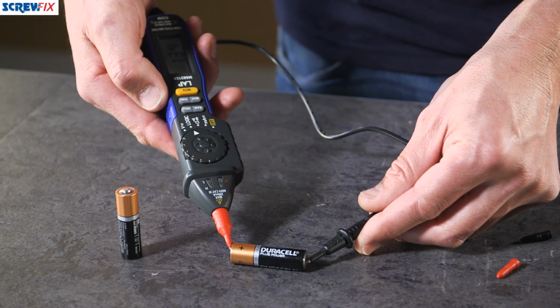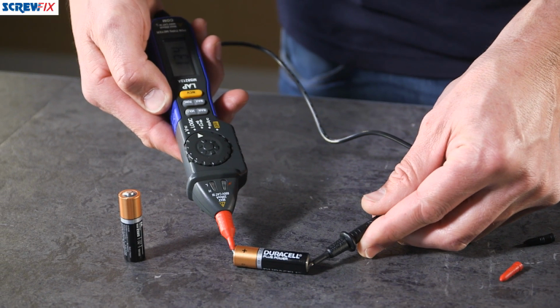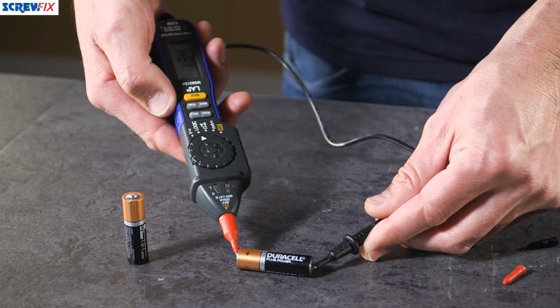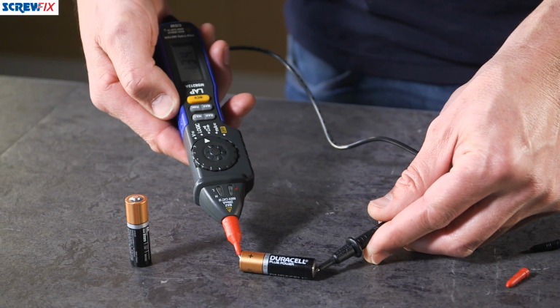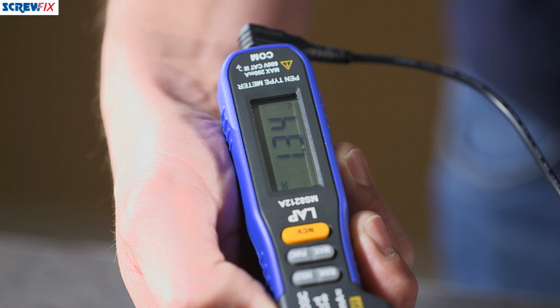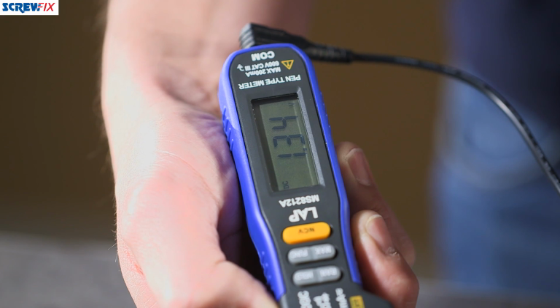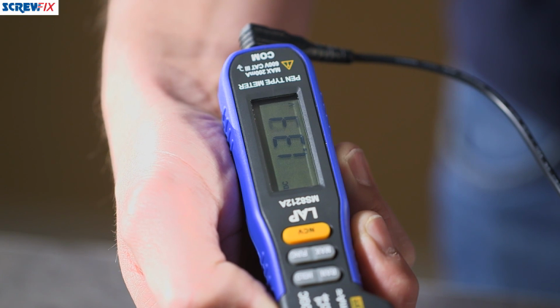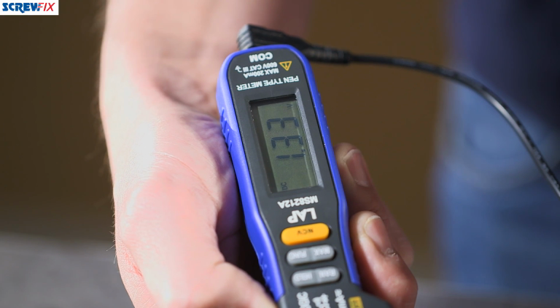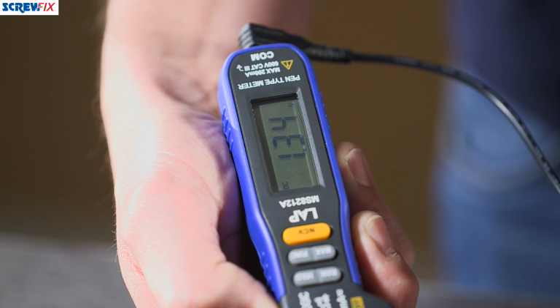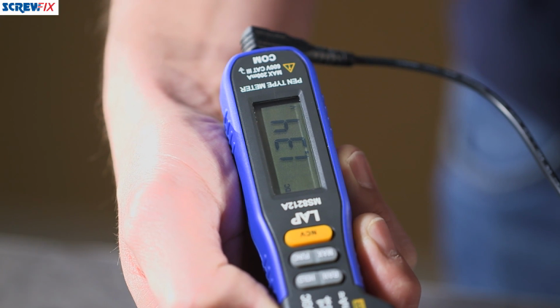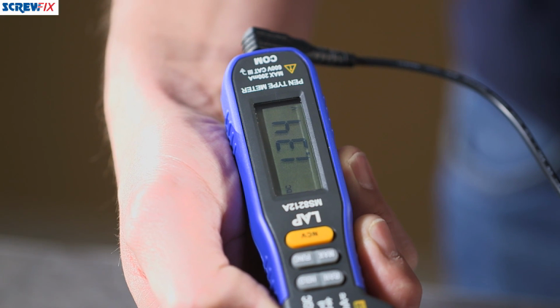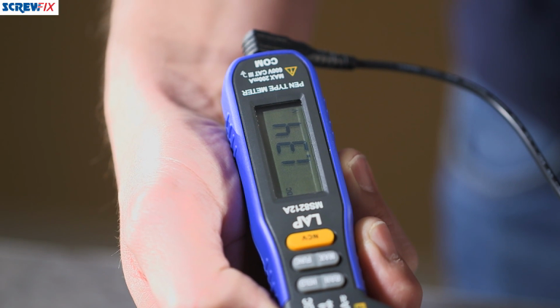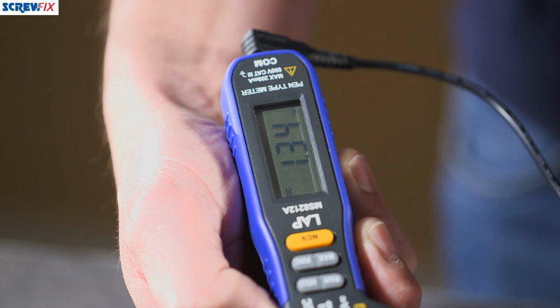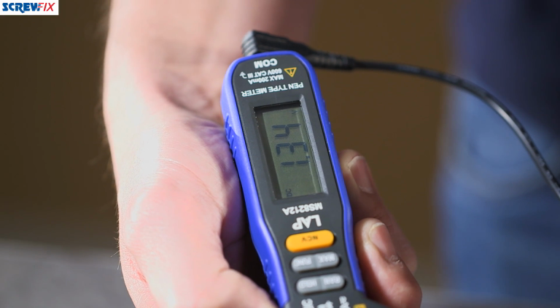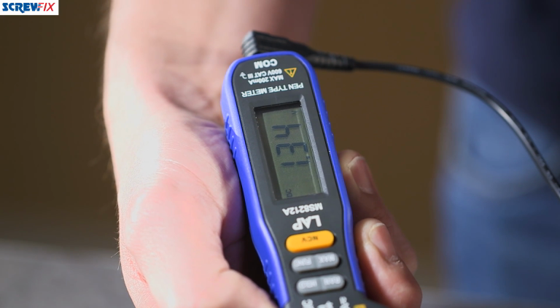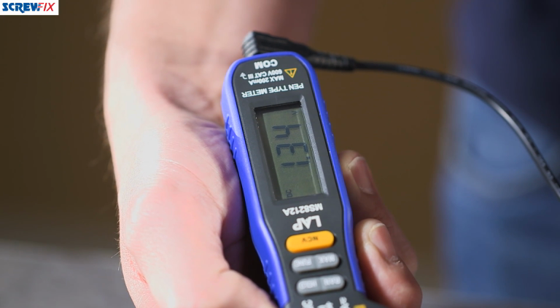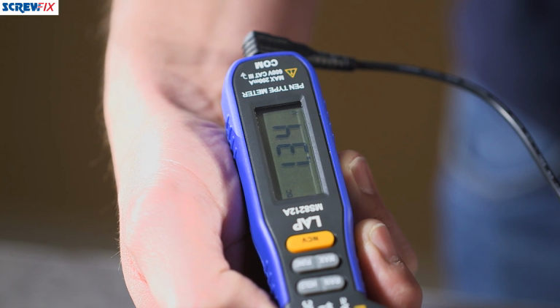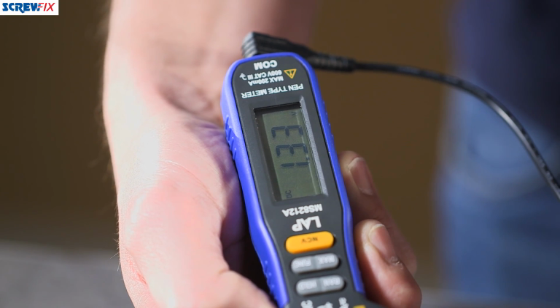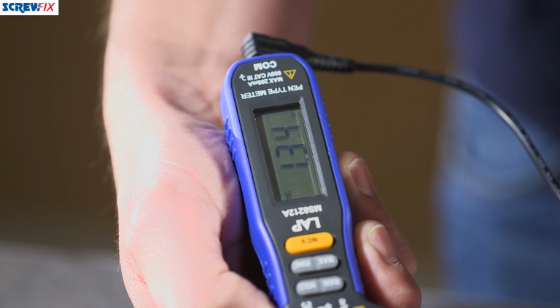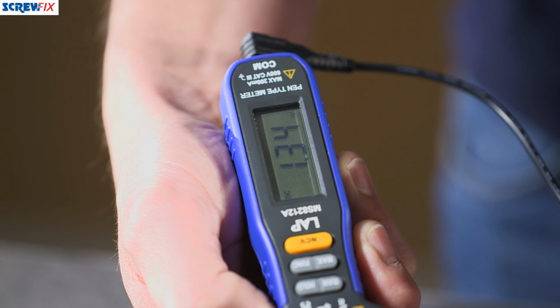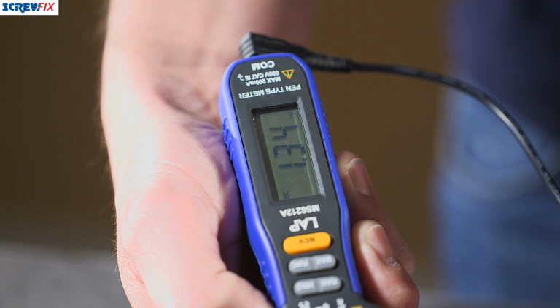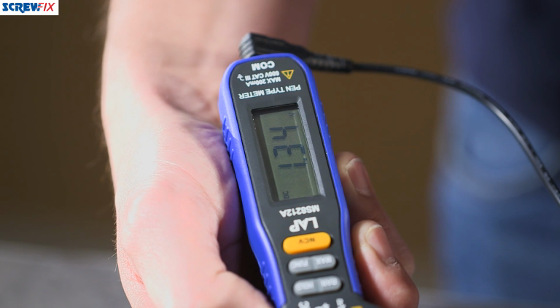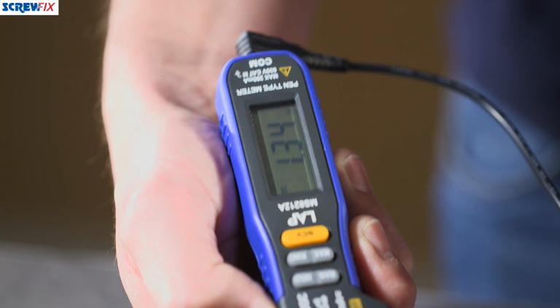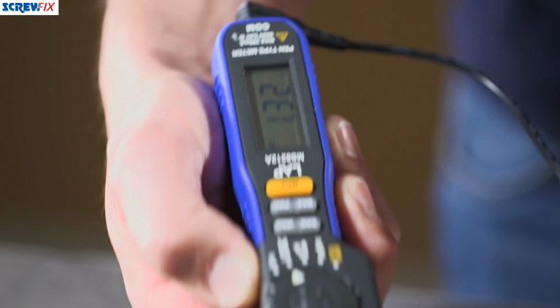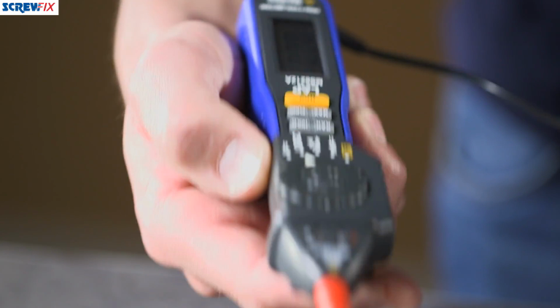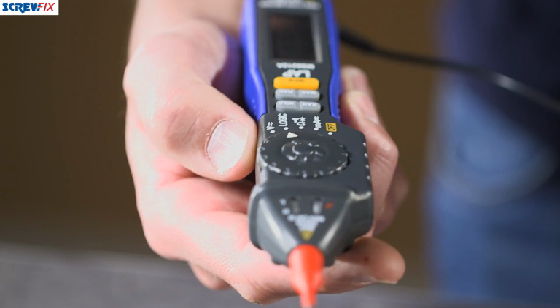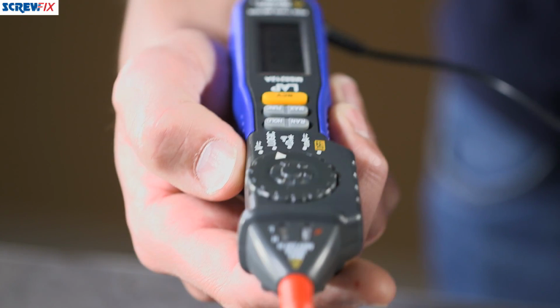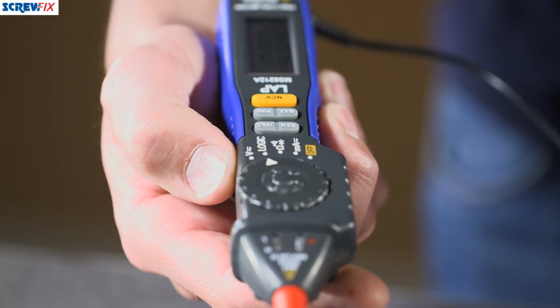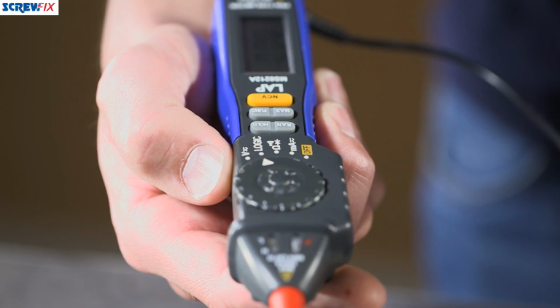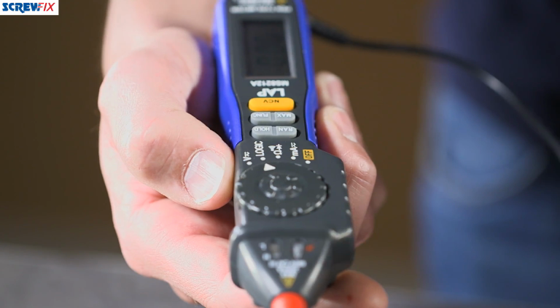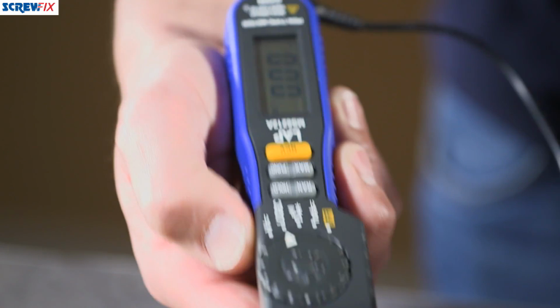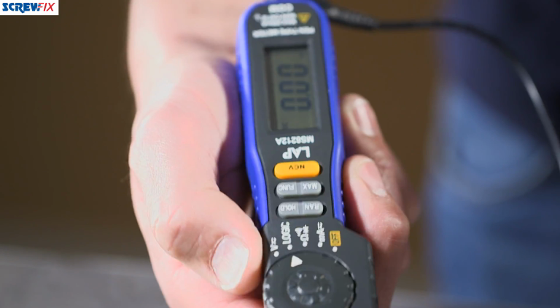You can also test ohms, milliamps — lots of circuitry can be tested with this, including underfloor heating mats and things like that.